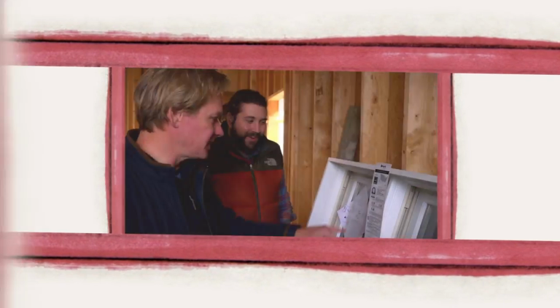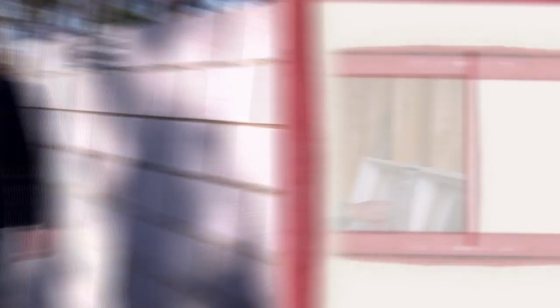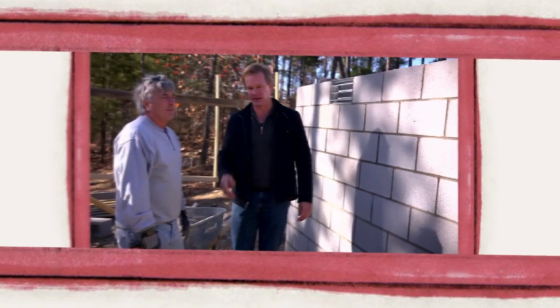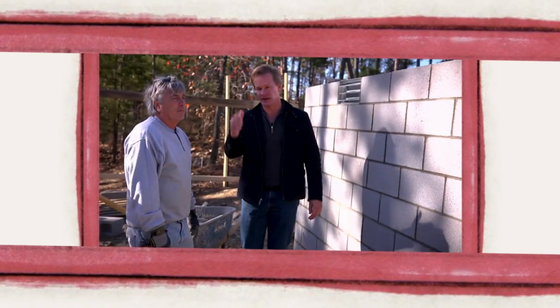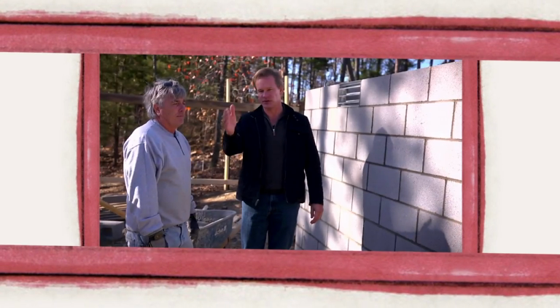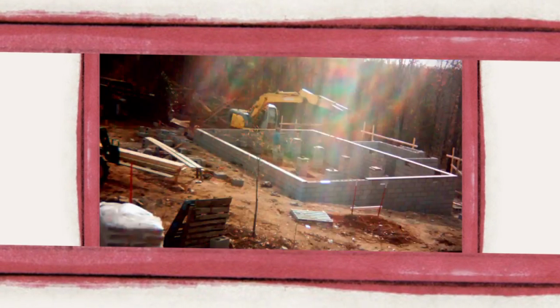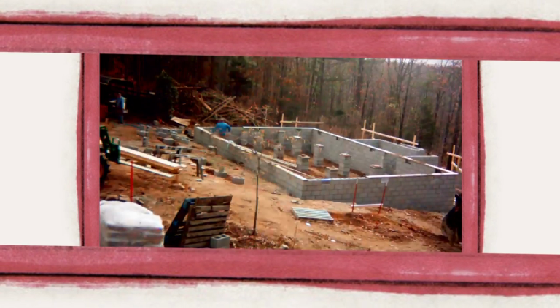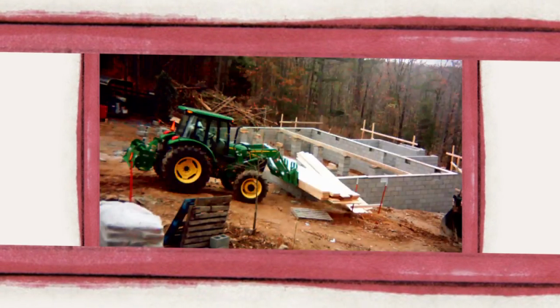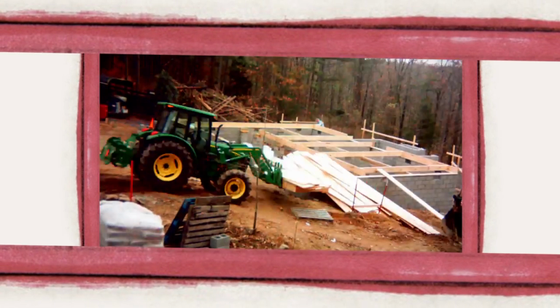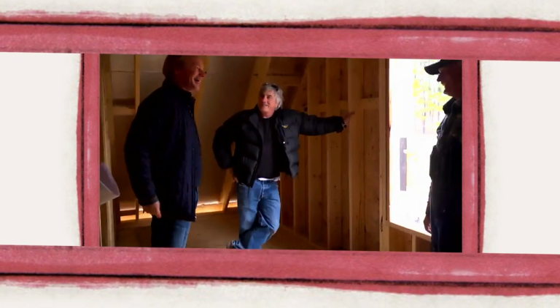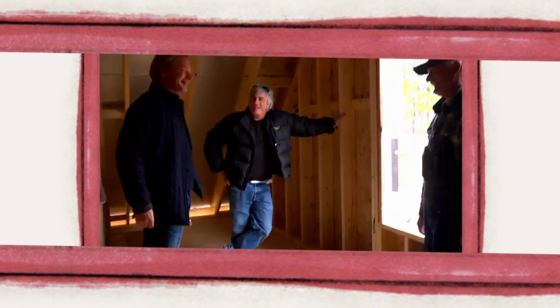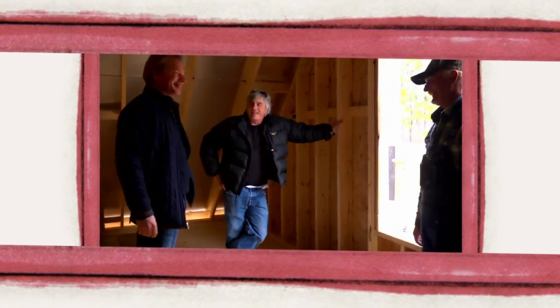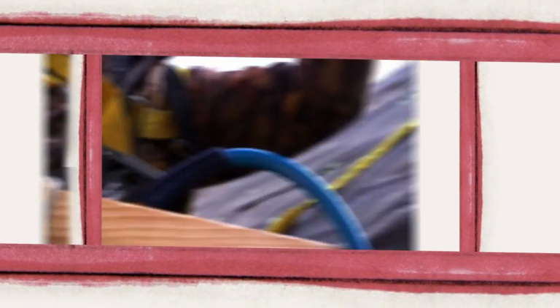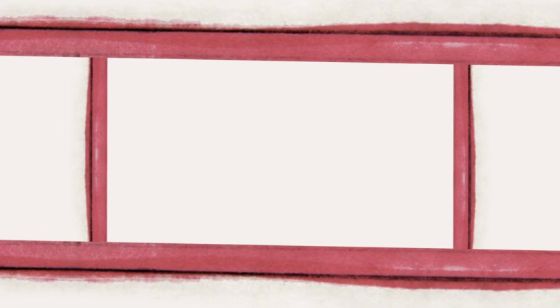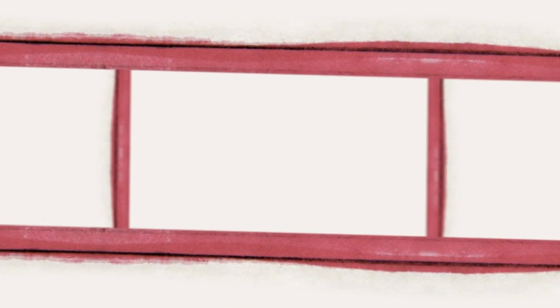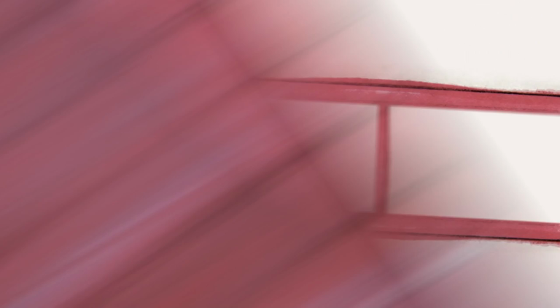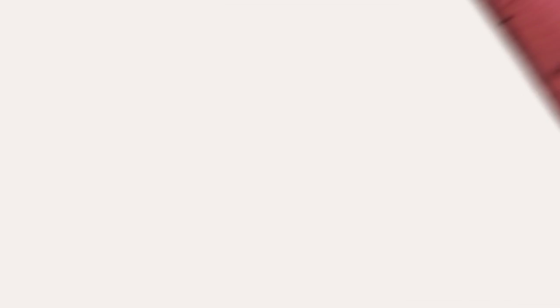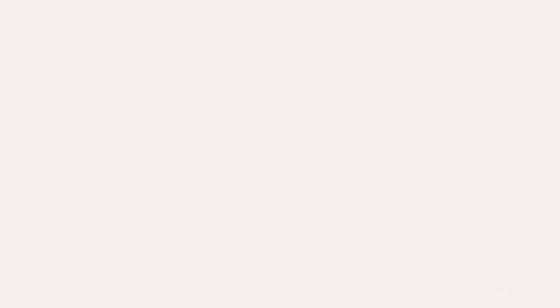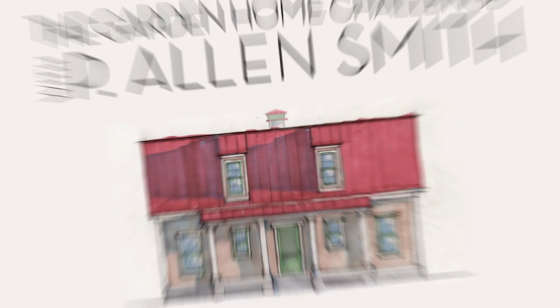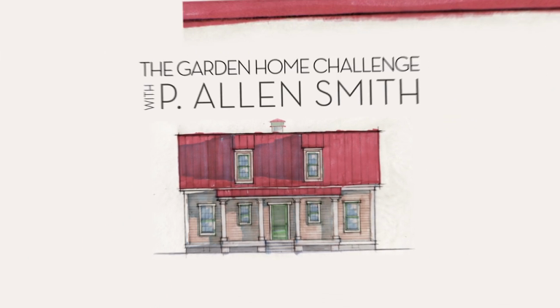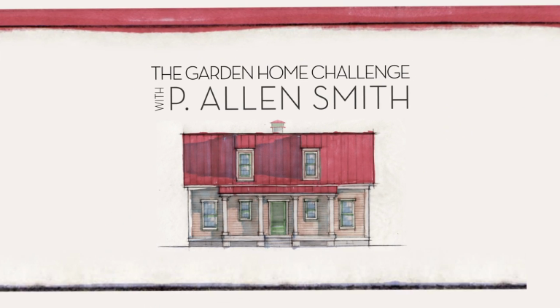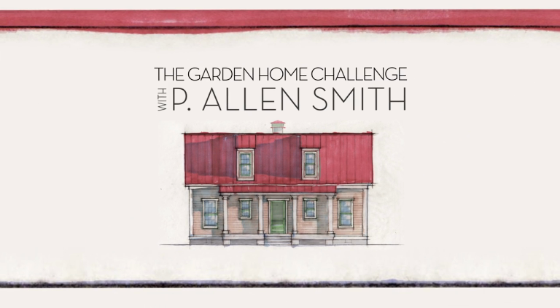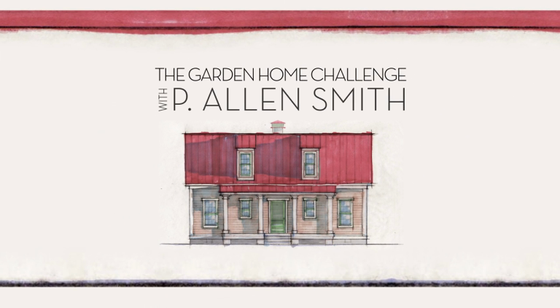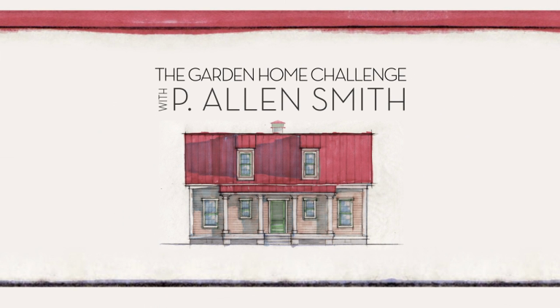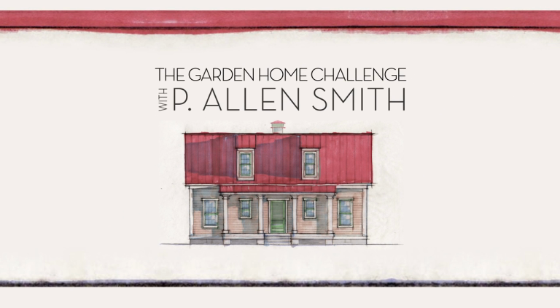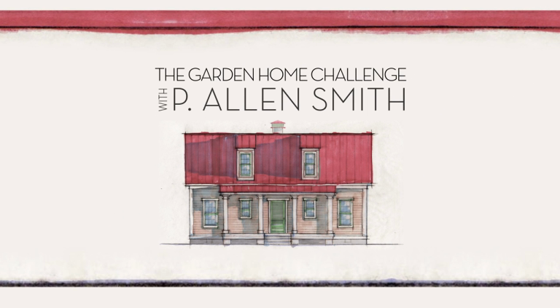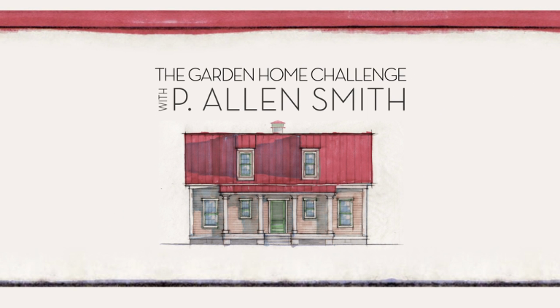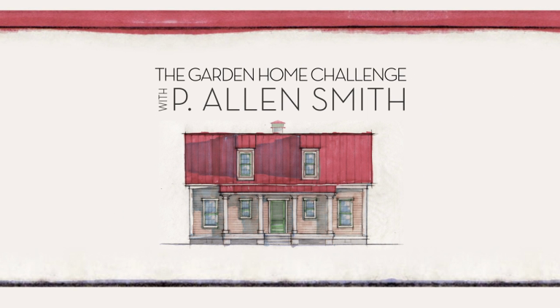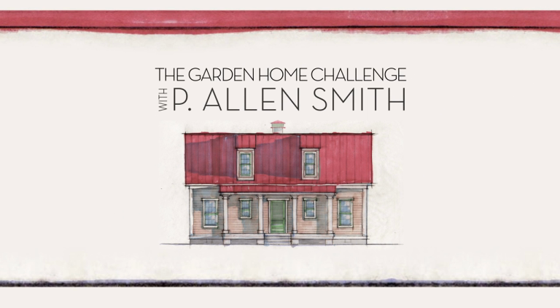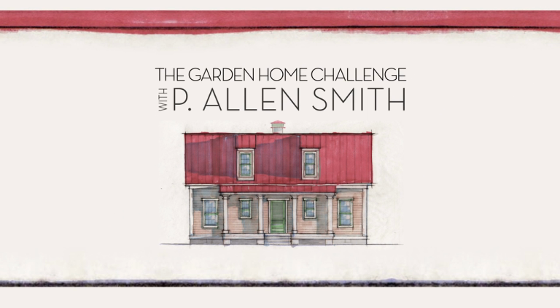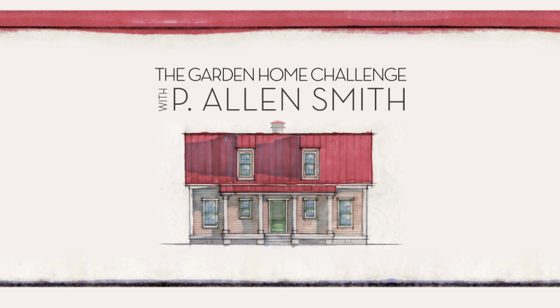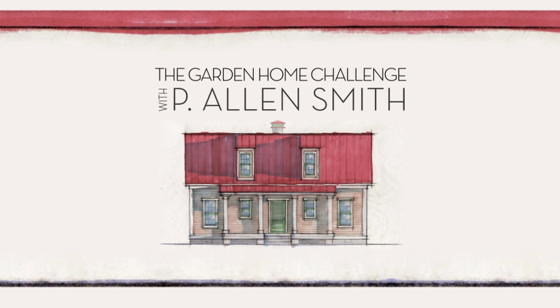I'm Alan Smith. Join me as I push the limits with time, budget, and creativity with the Garden Home Challenge, exclusively on eHow Home.